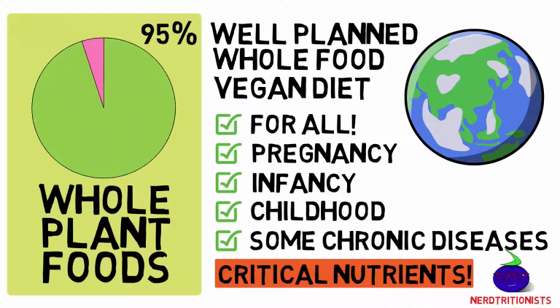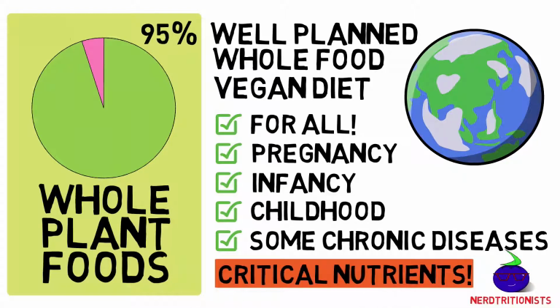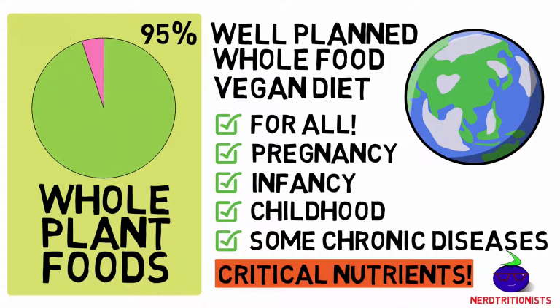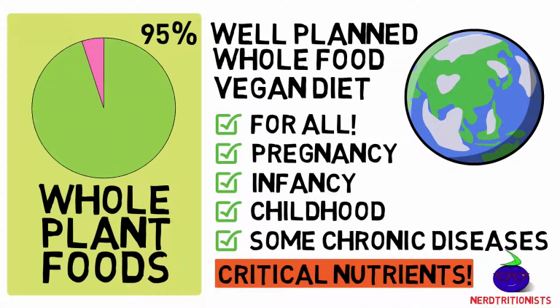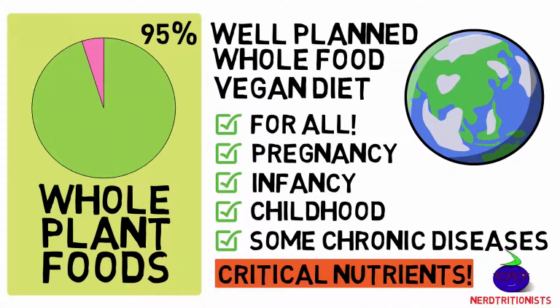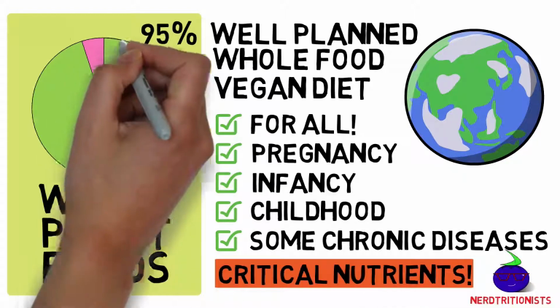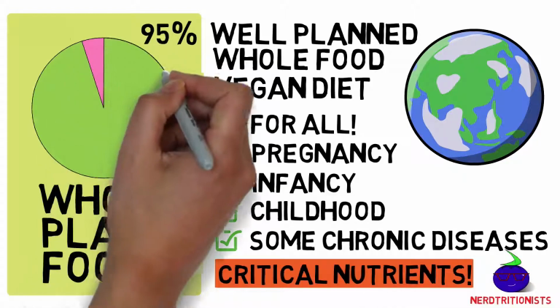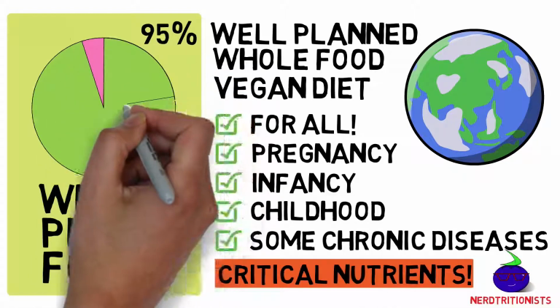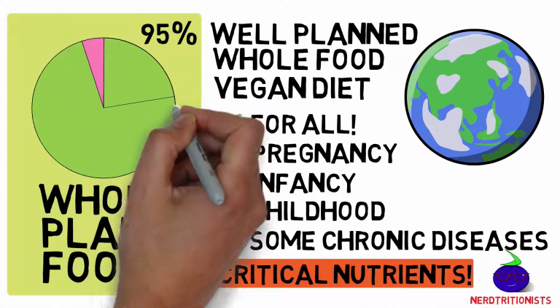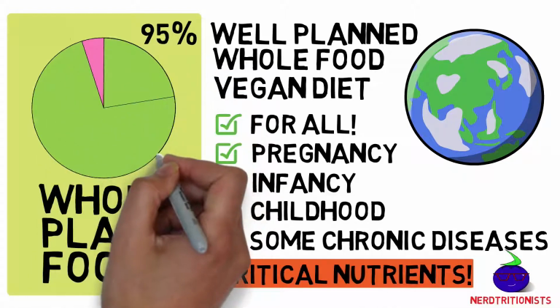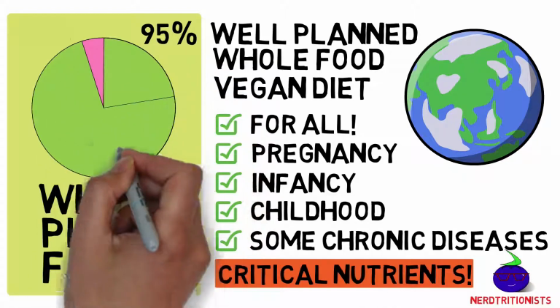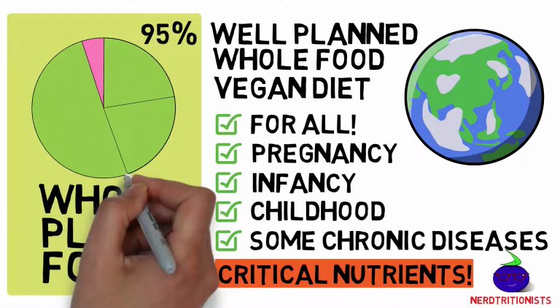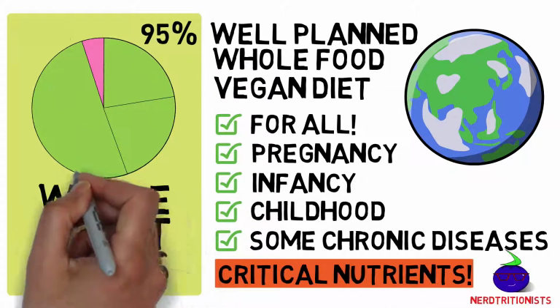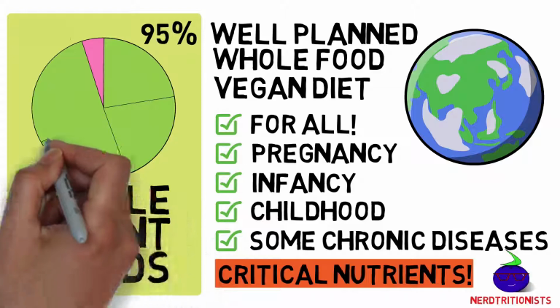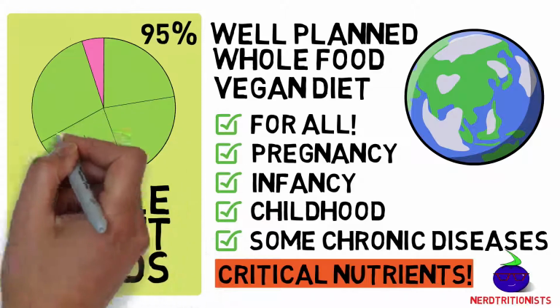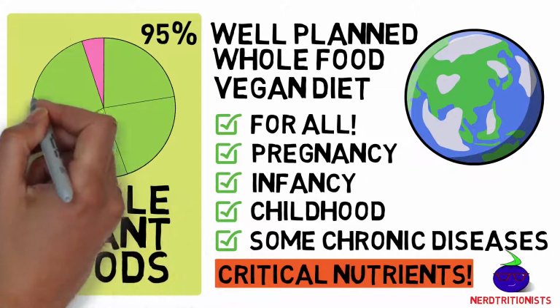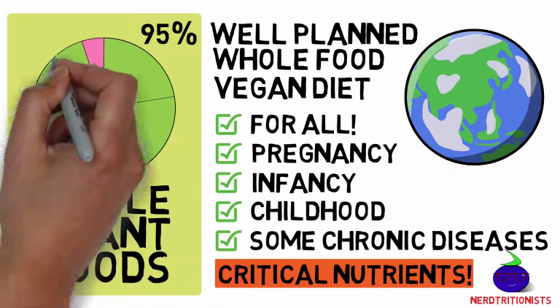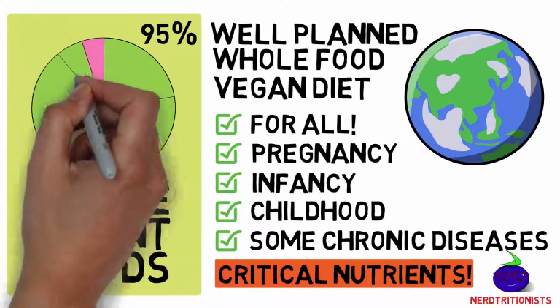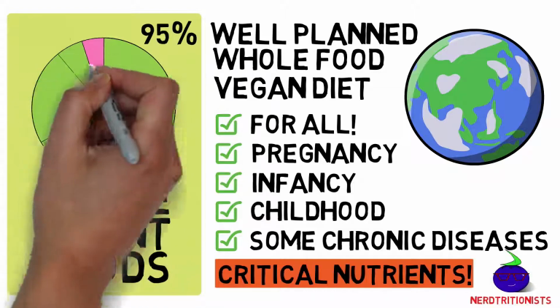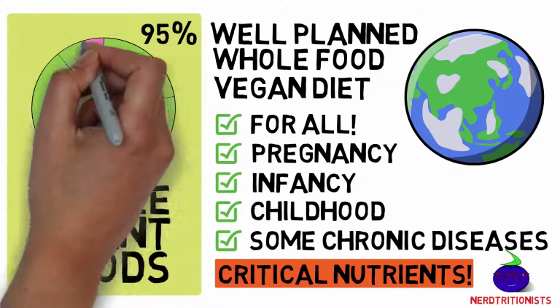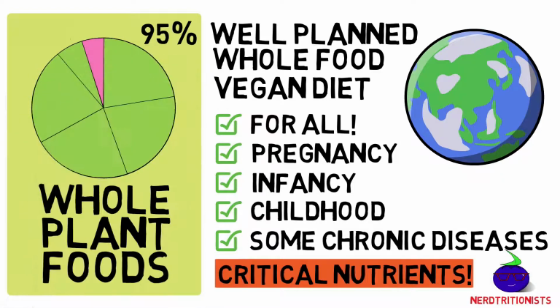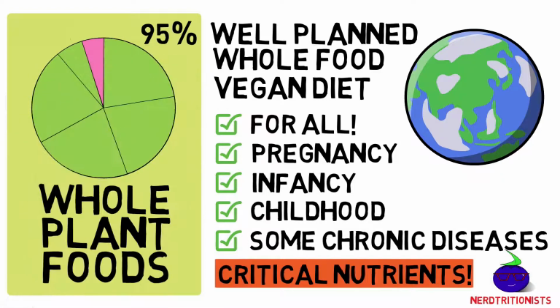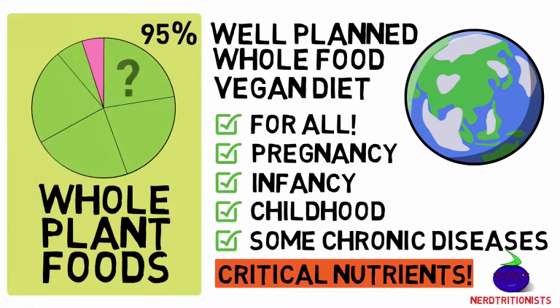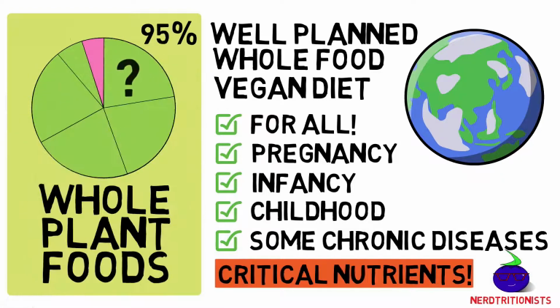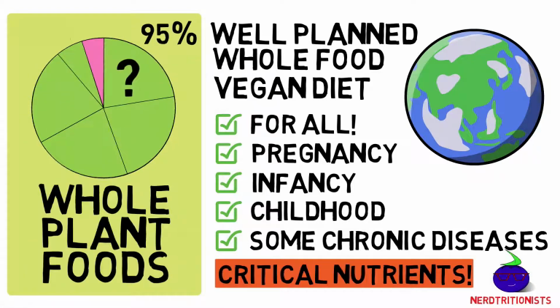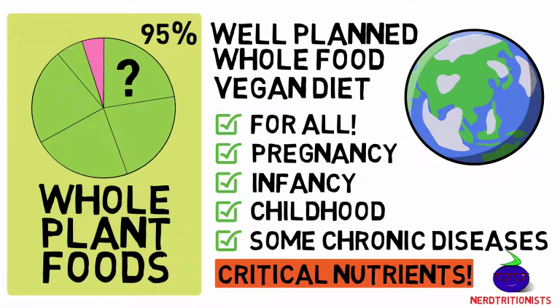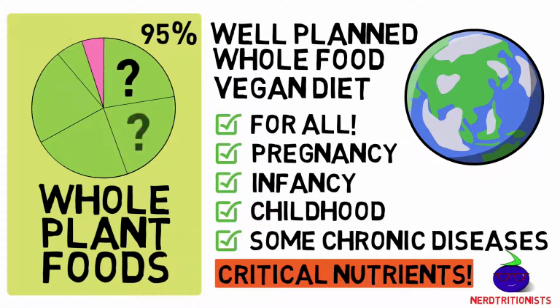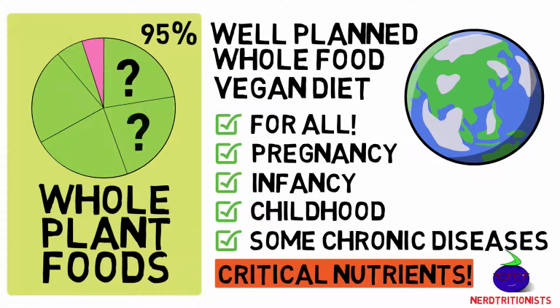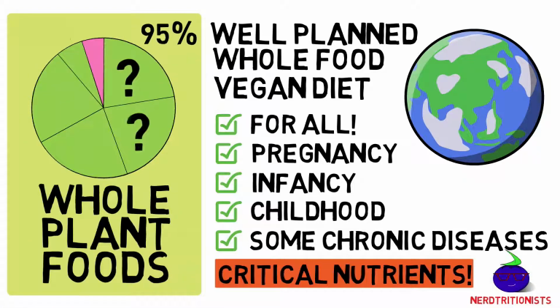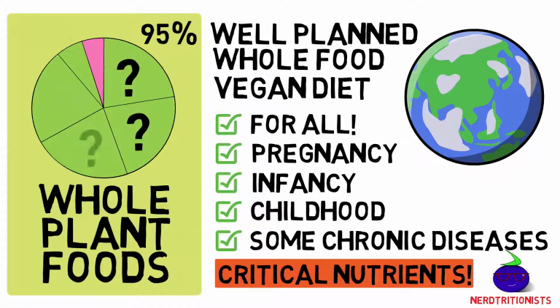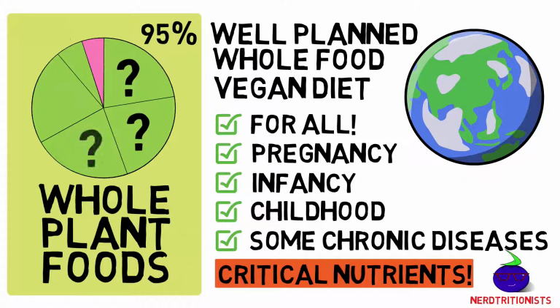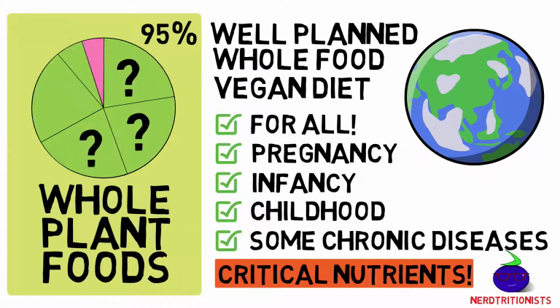We did cover various critical nutrients in previous videos, so in this video we want to talk about which whole plant foods to choose to fill most of your plate.